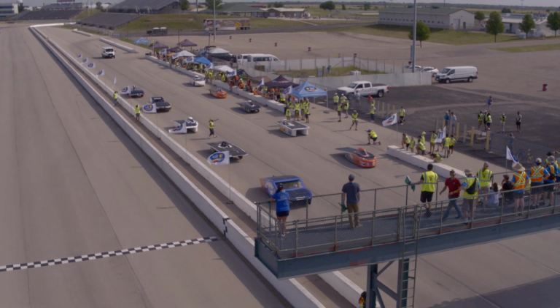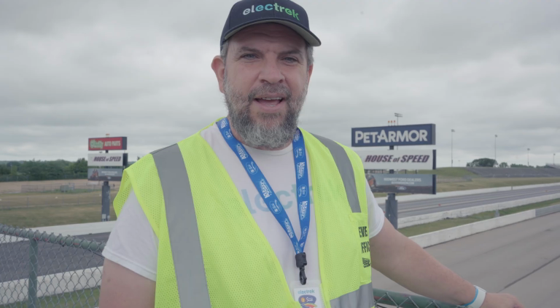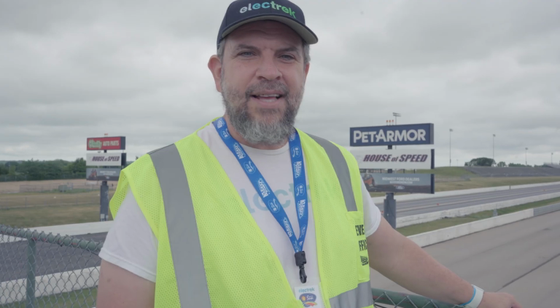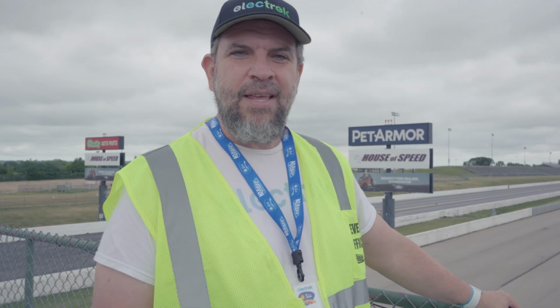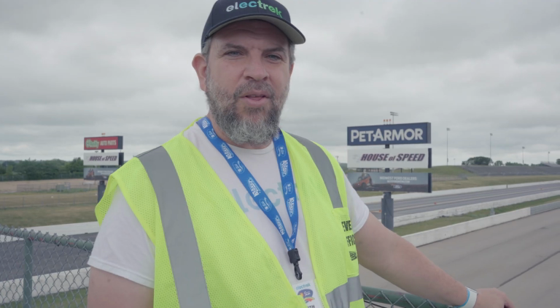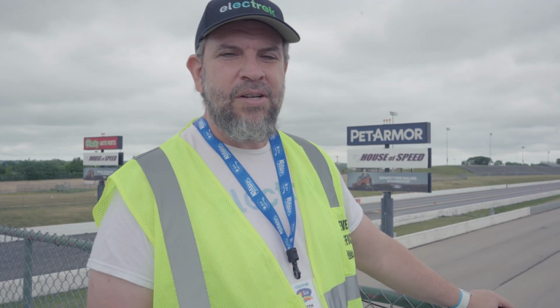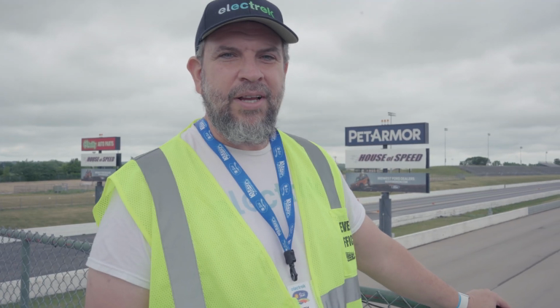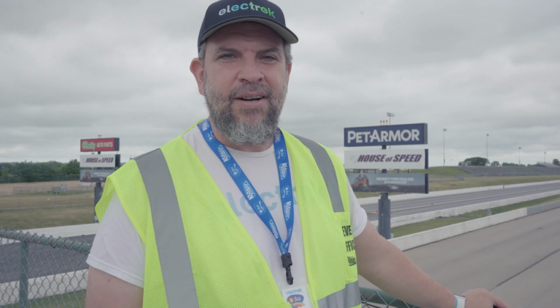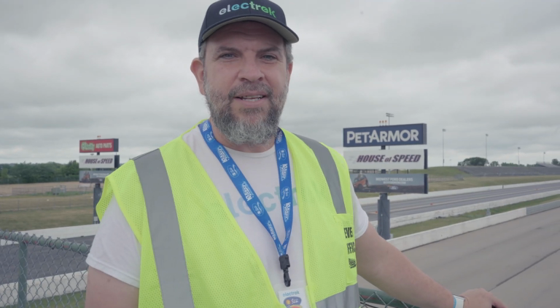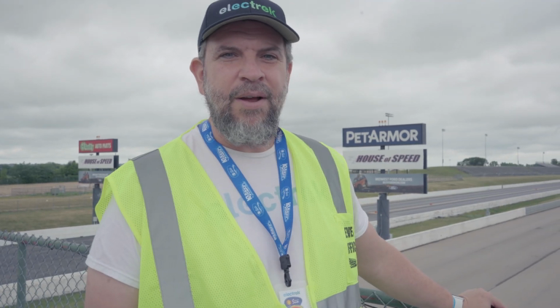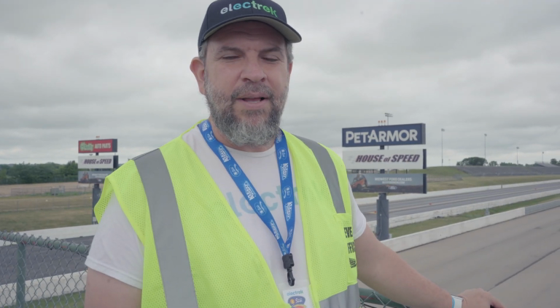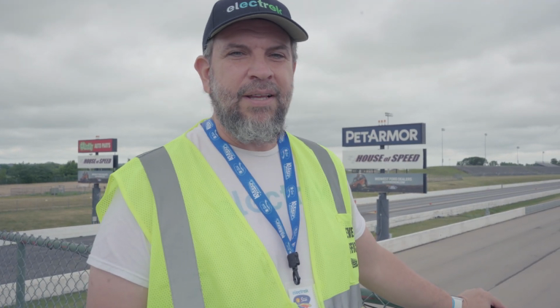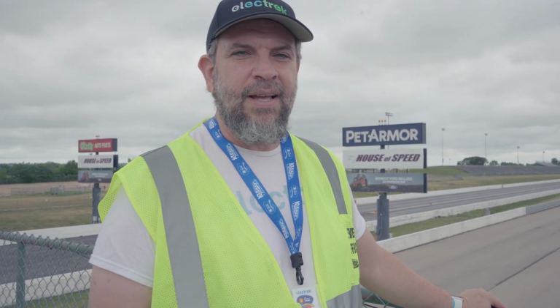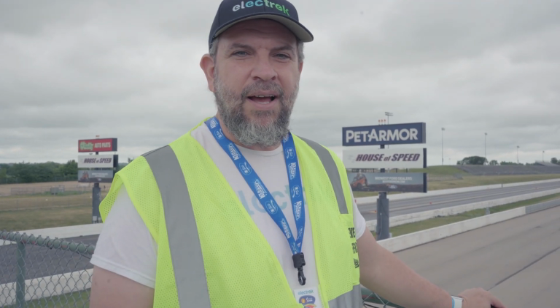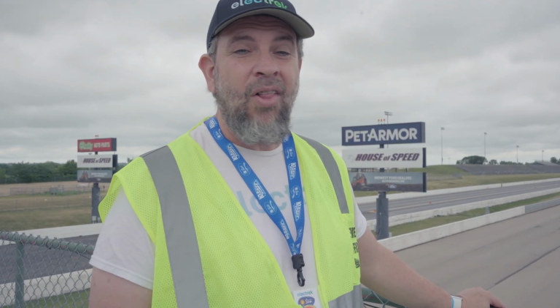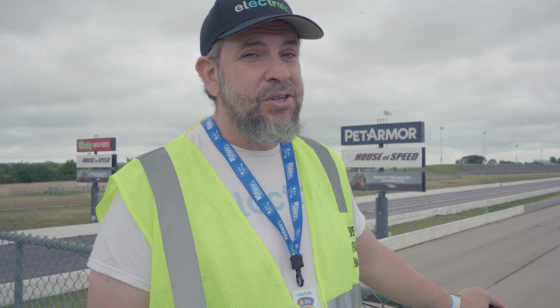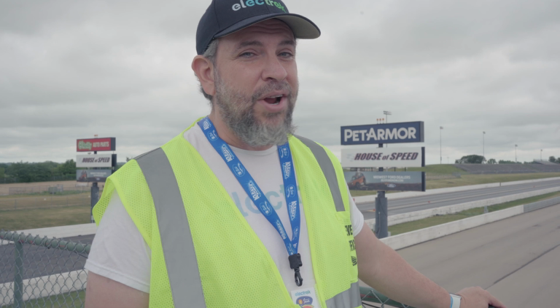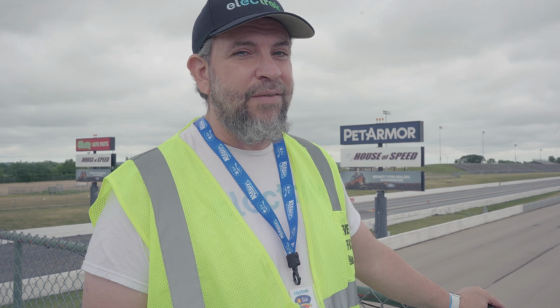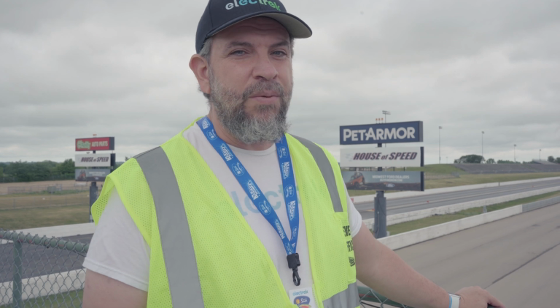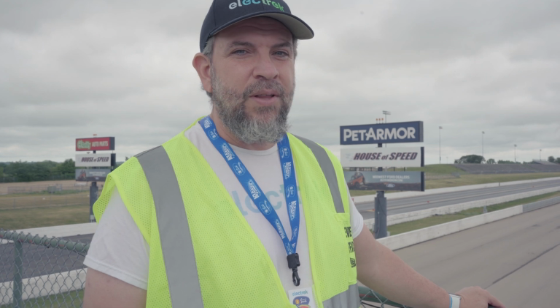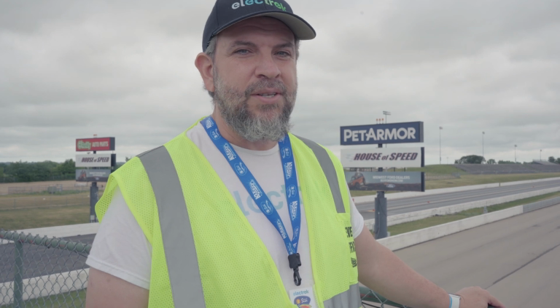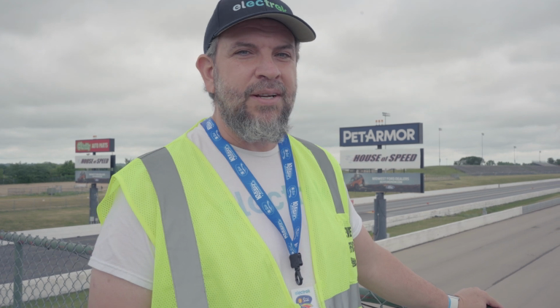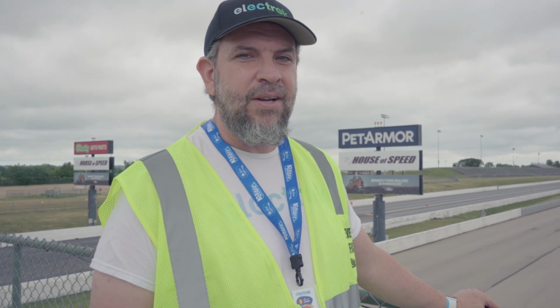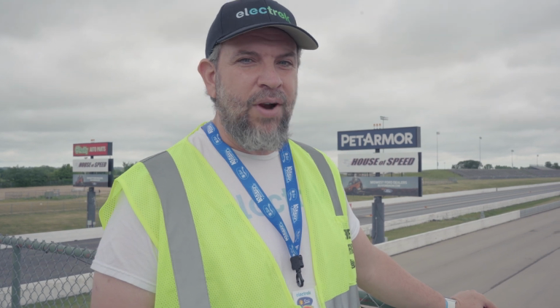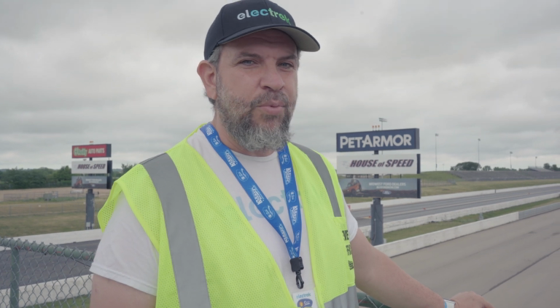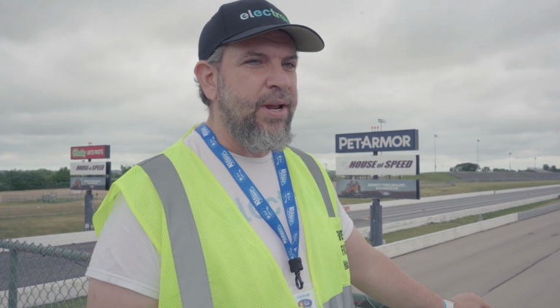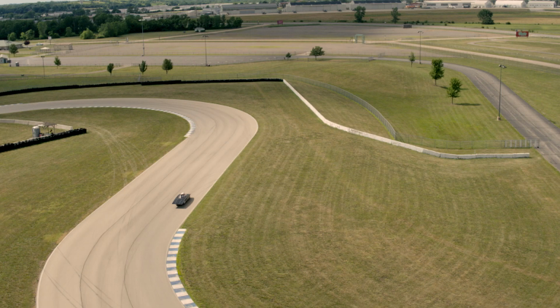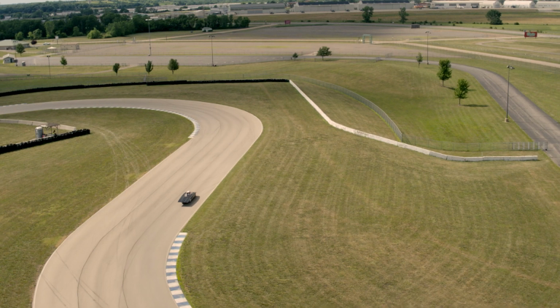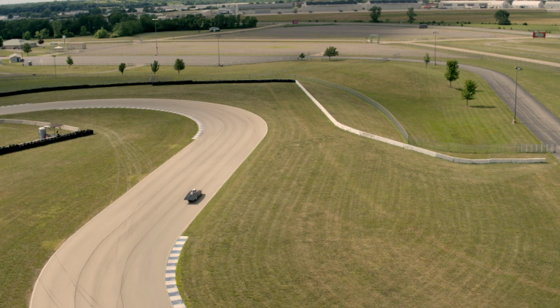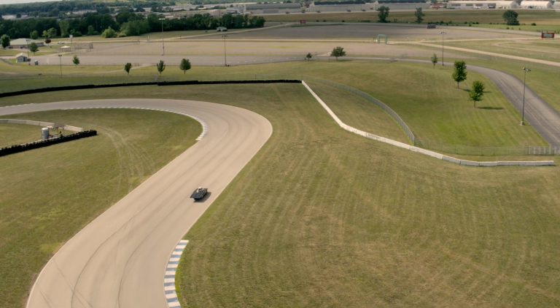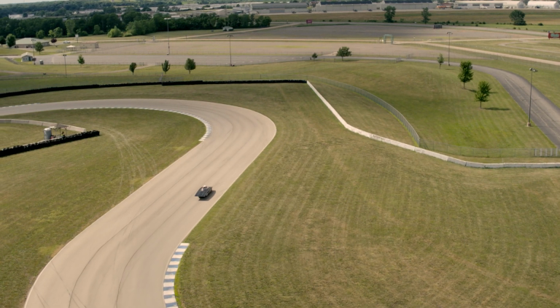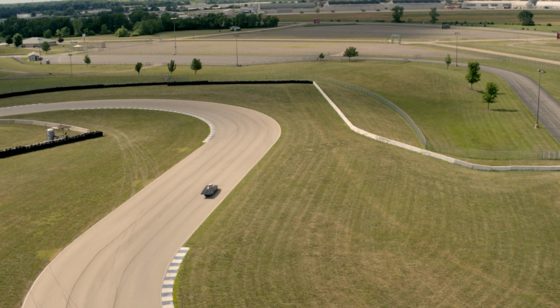Hey, Seth with Electrek here, and today we're at the Electrek Formula Sun Grand Prix in Topeka, Kansas.